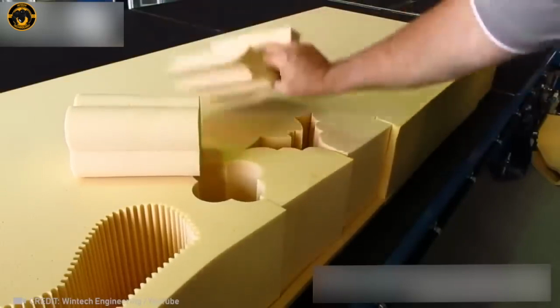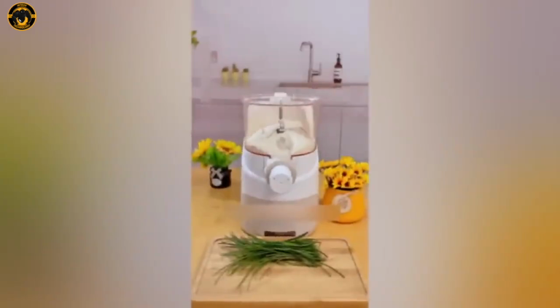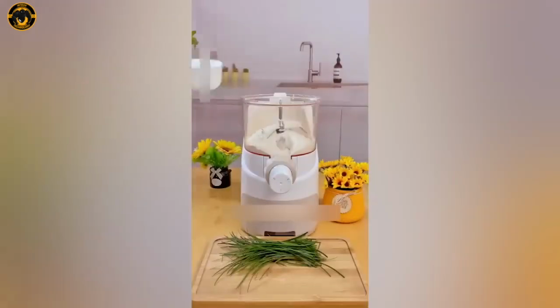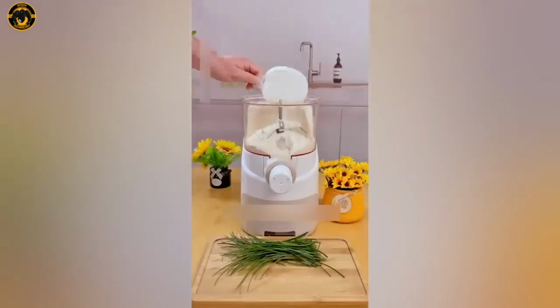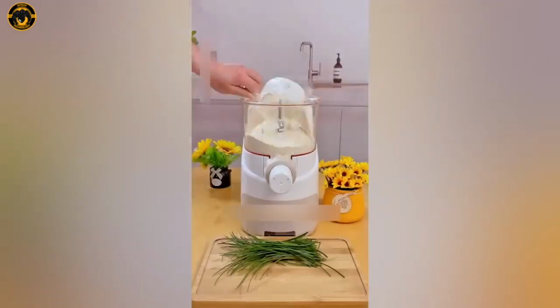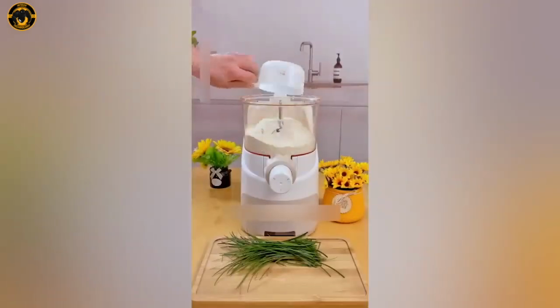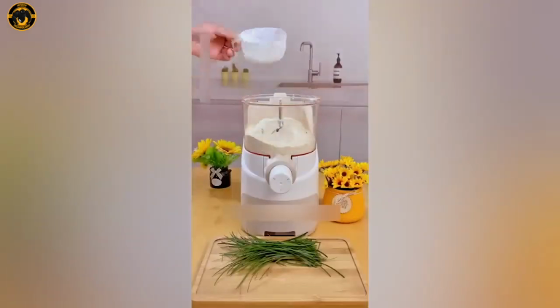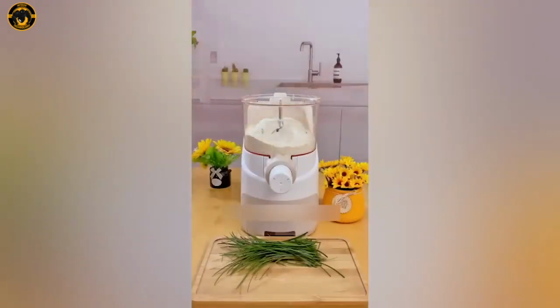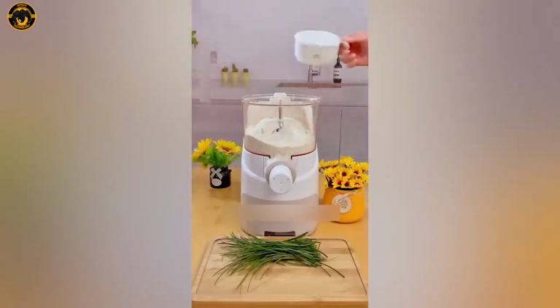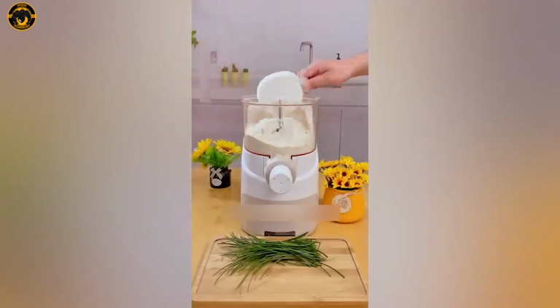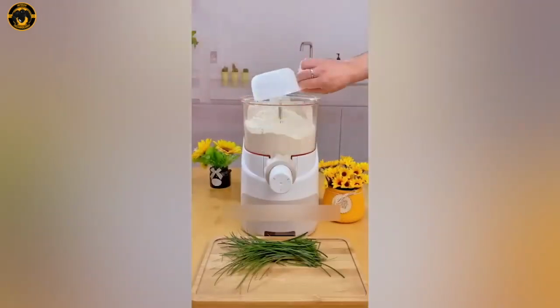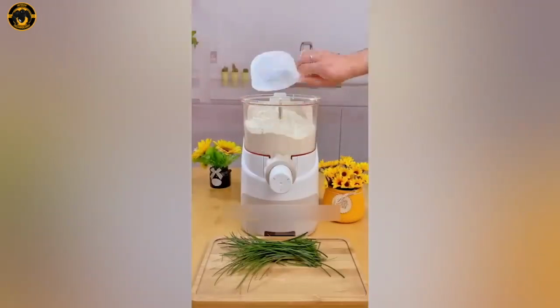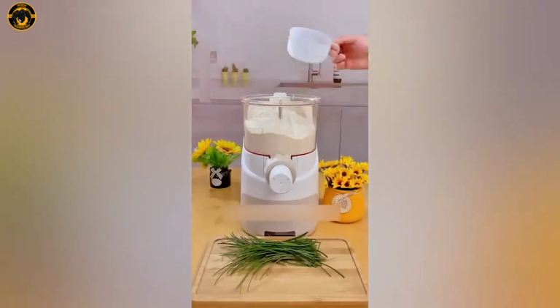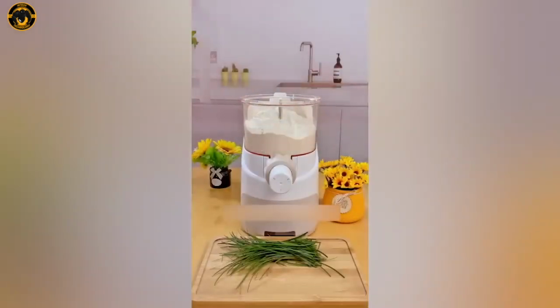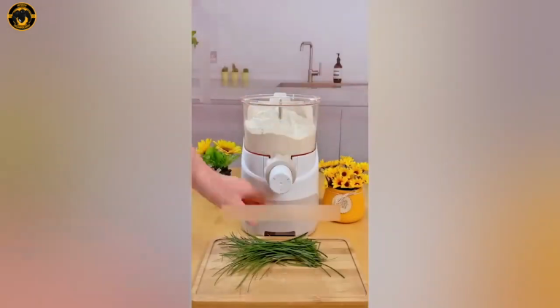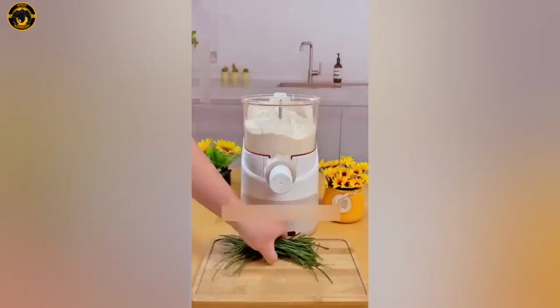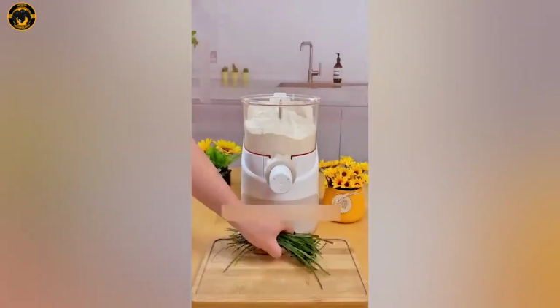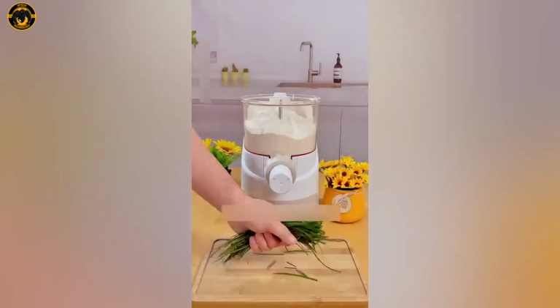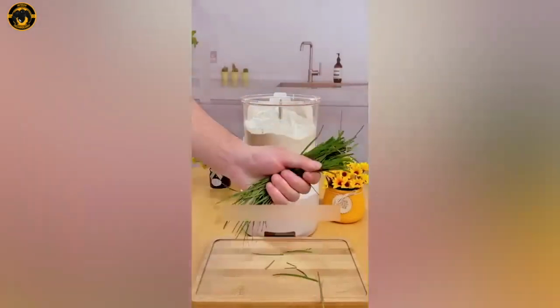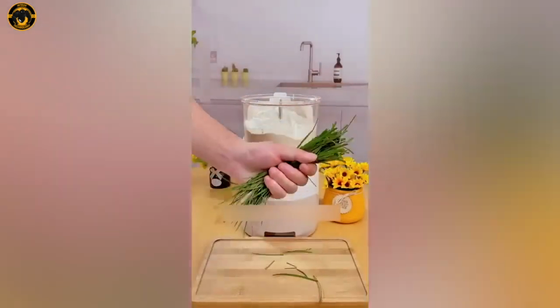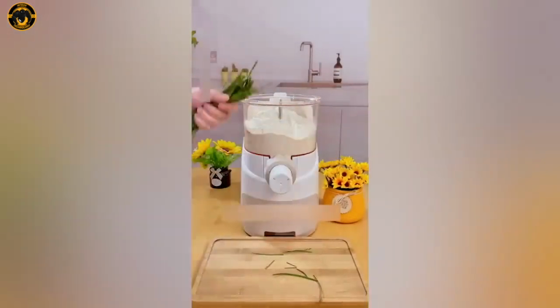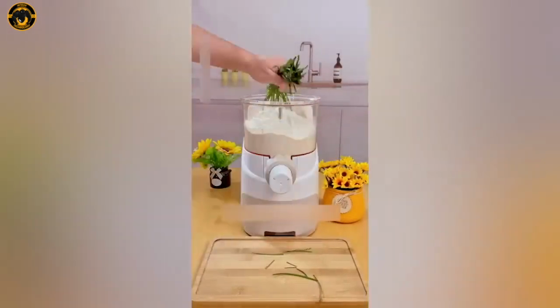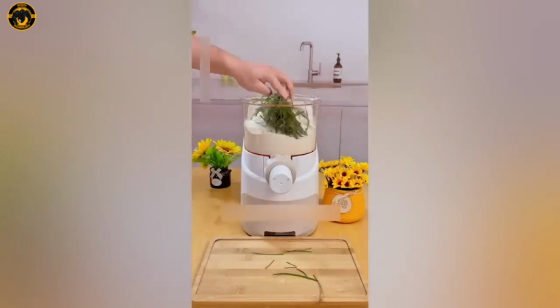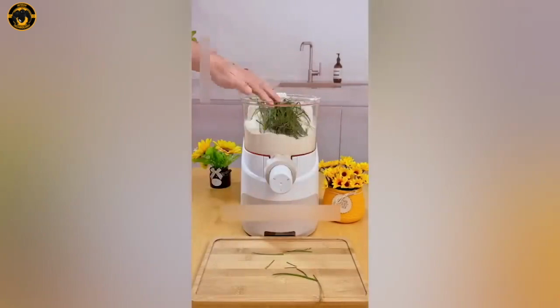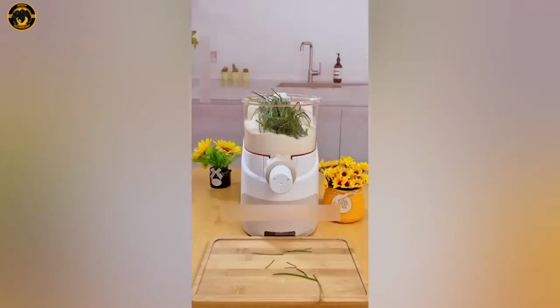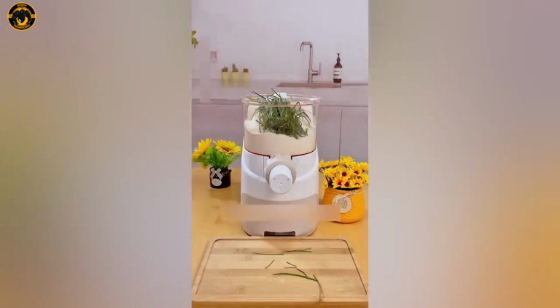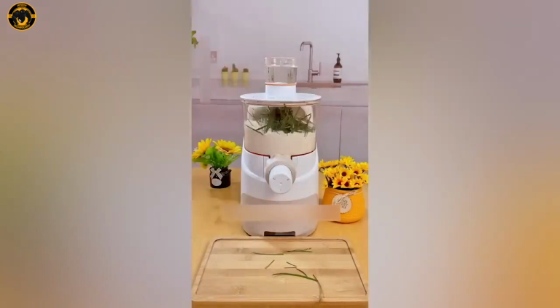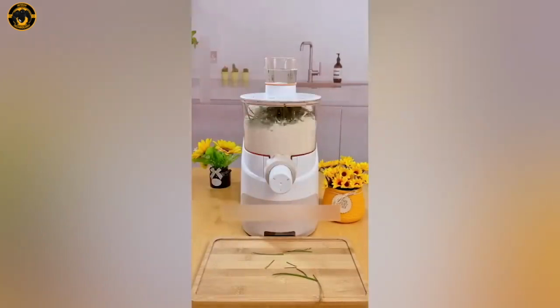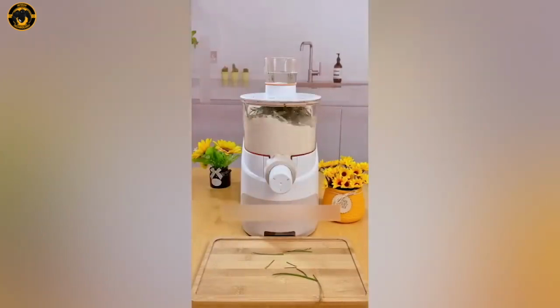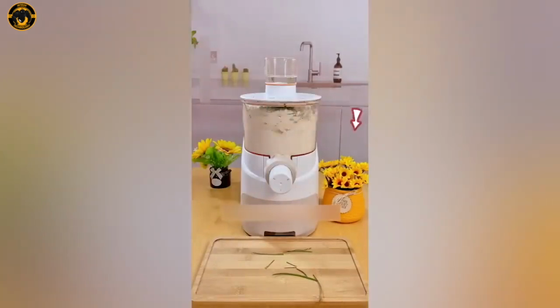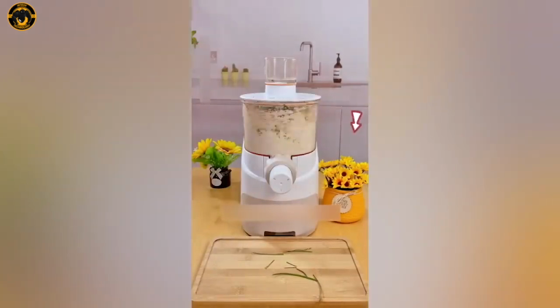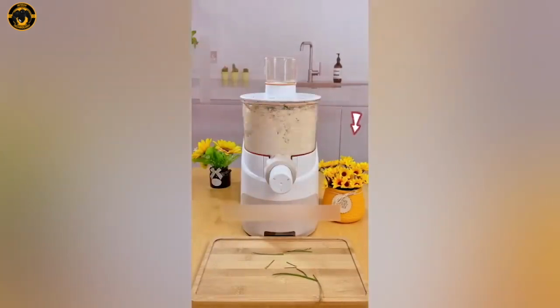Toss in the ingredients and watch the magic happen as fresh noodles spring to life right before your eyes!